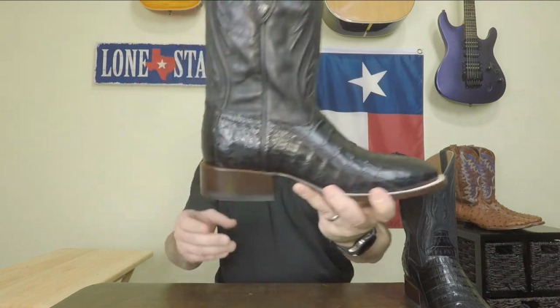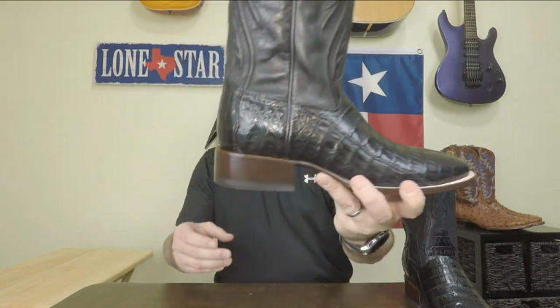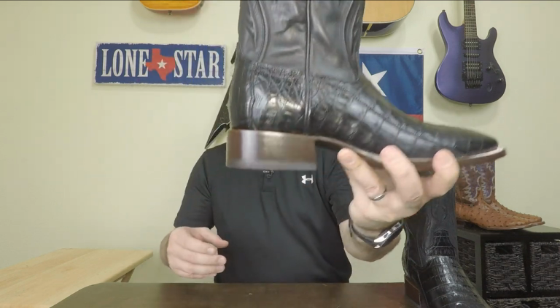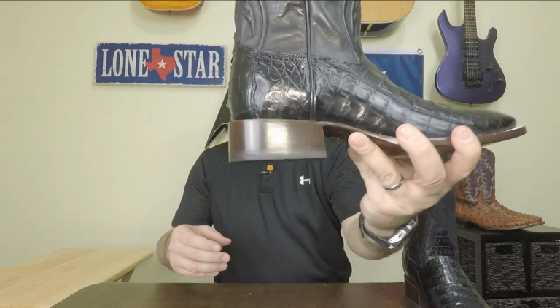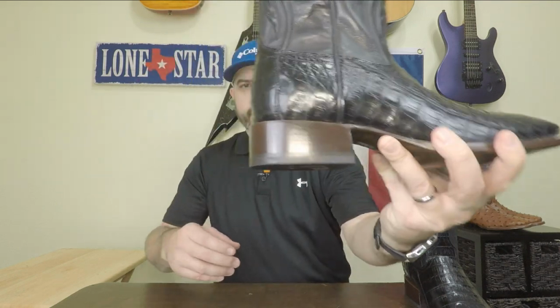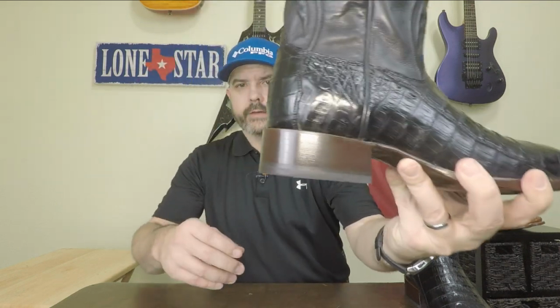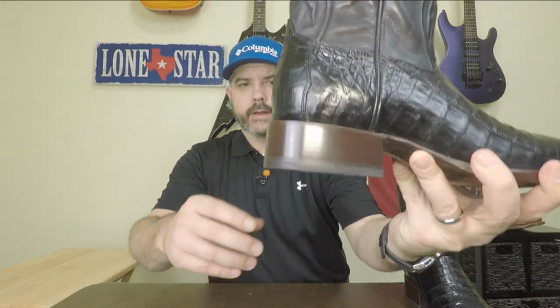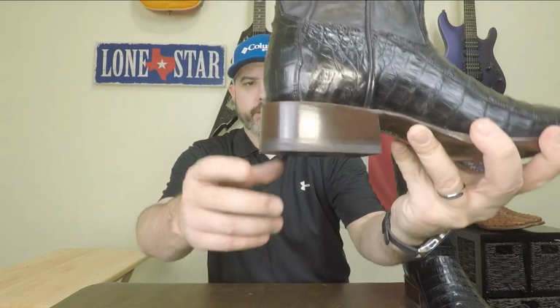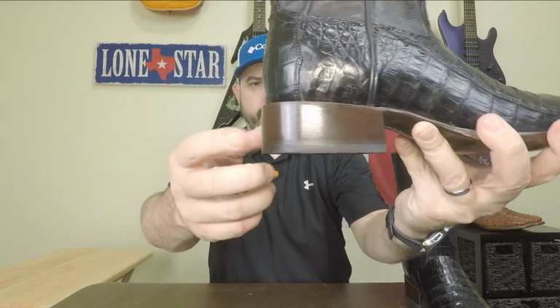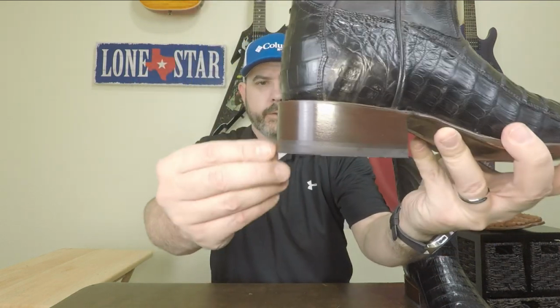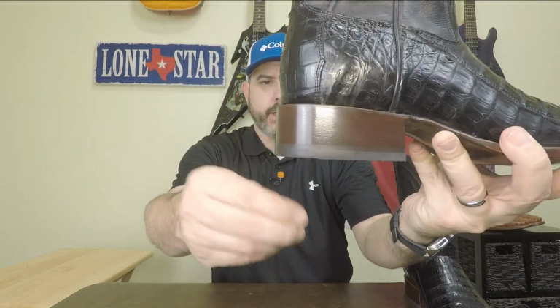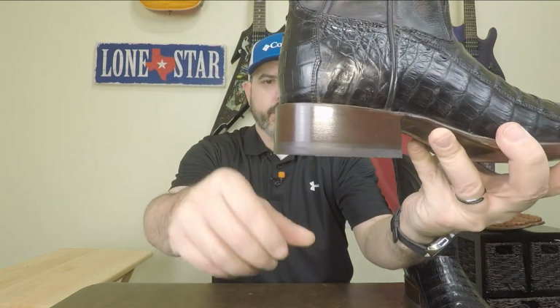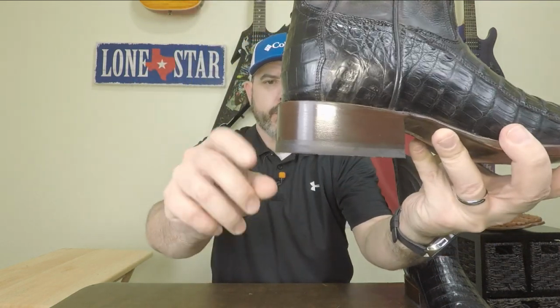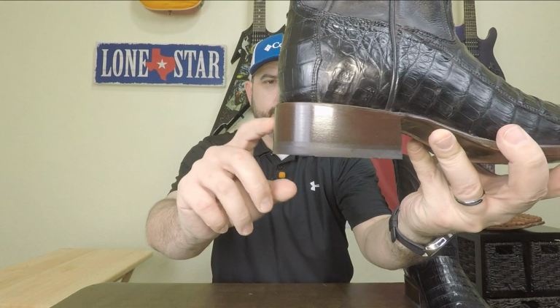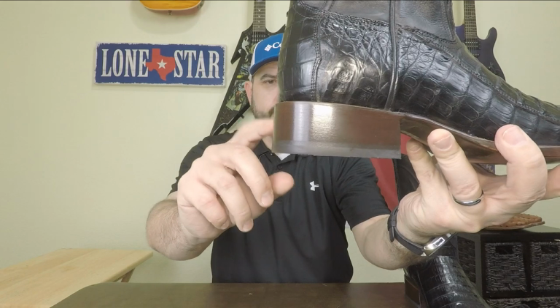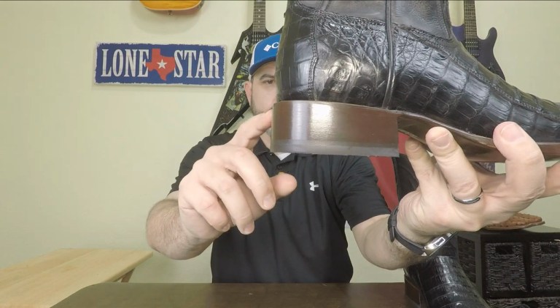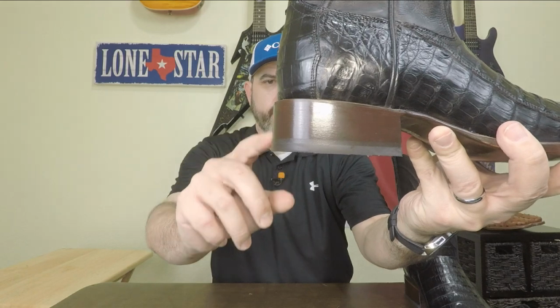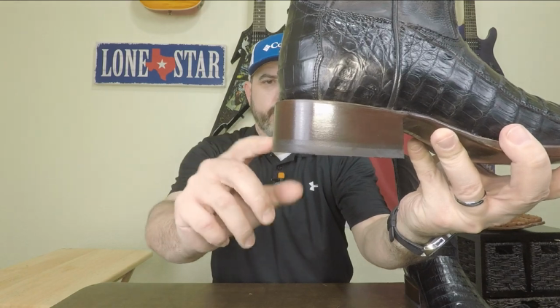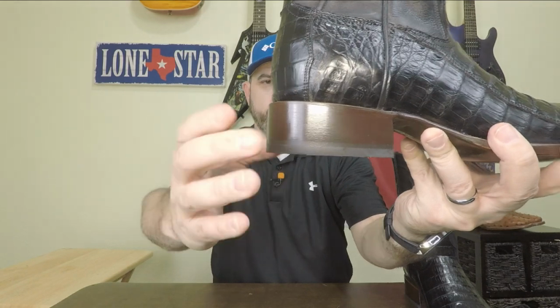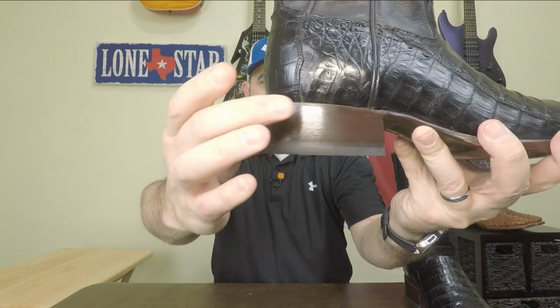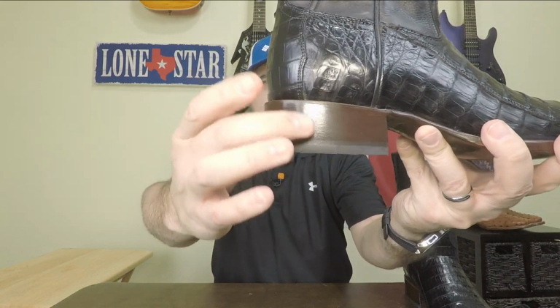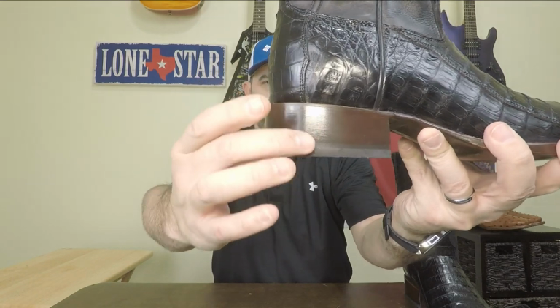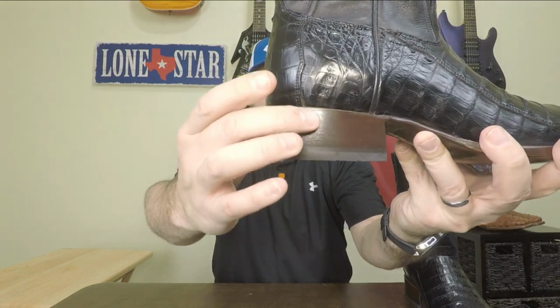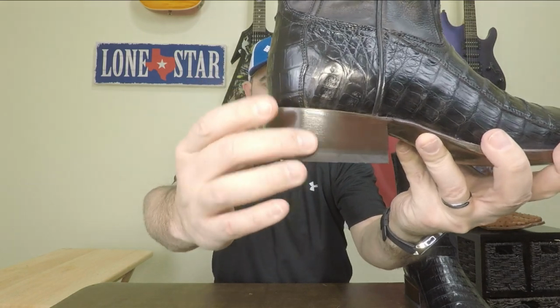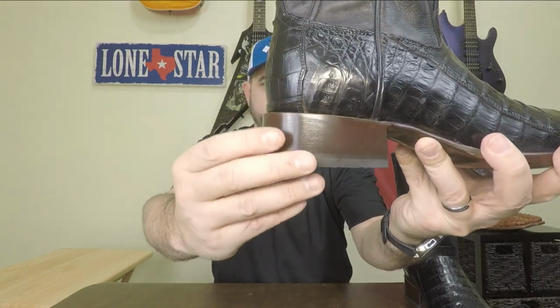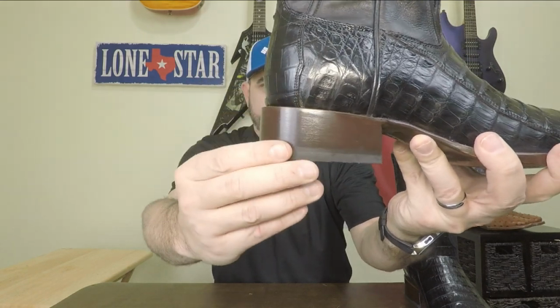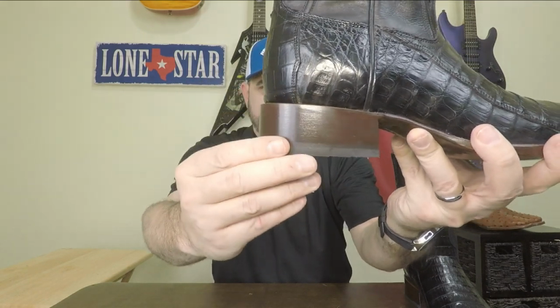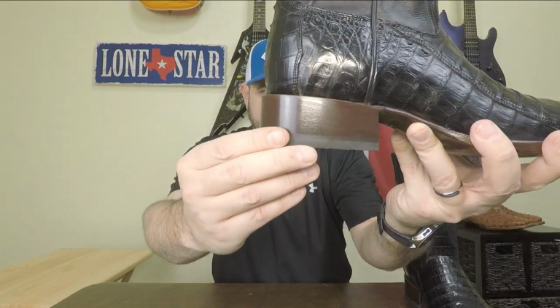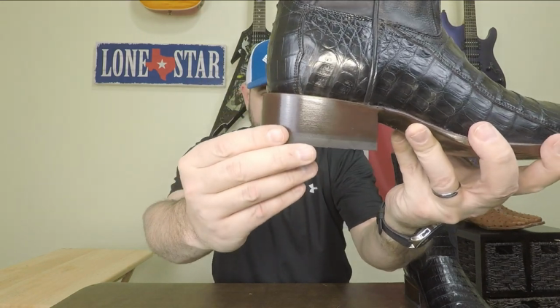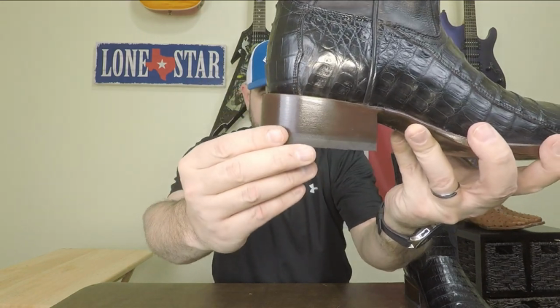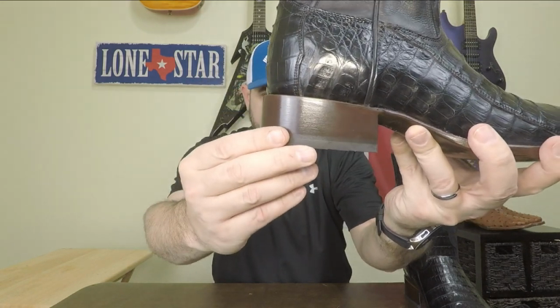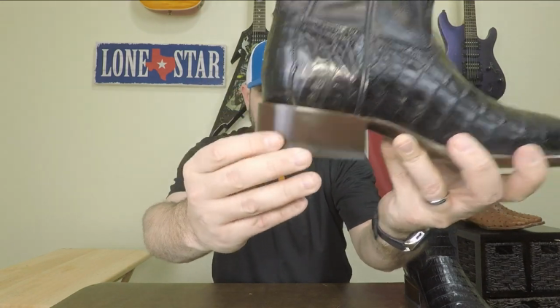It's got a Stockman heel on it here — it's a stacked leather heel.